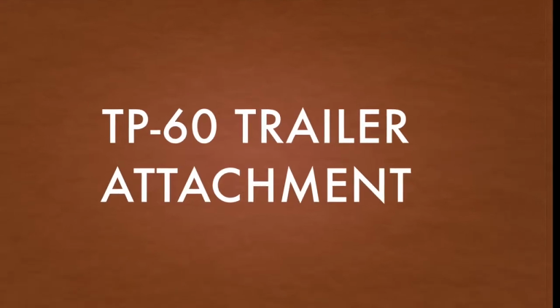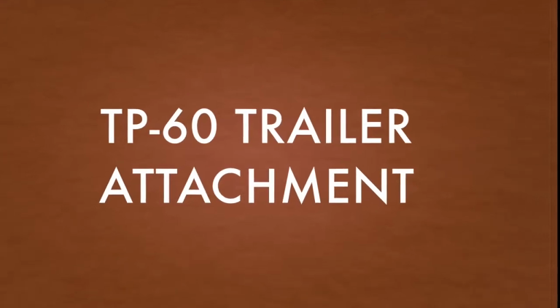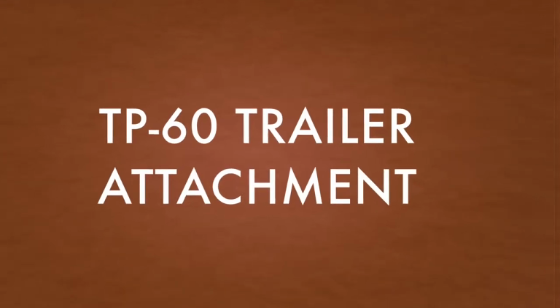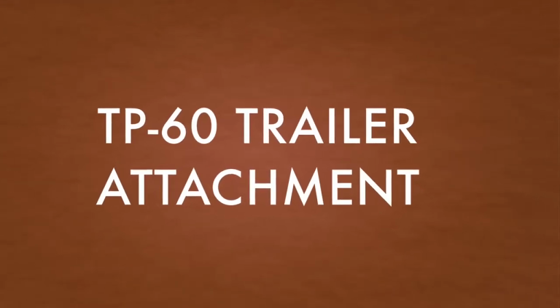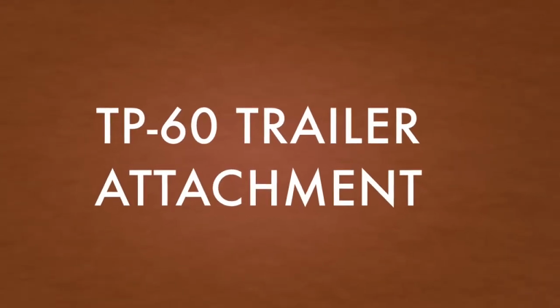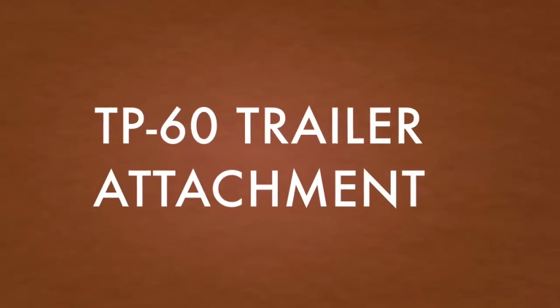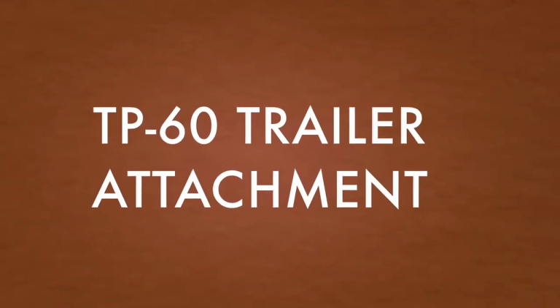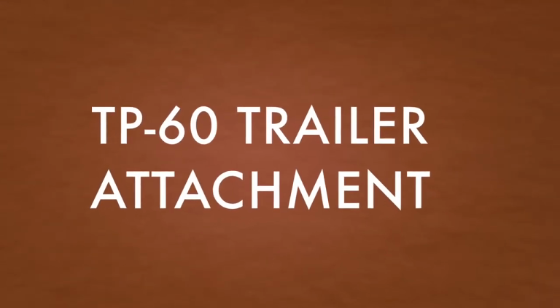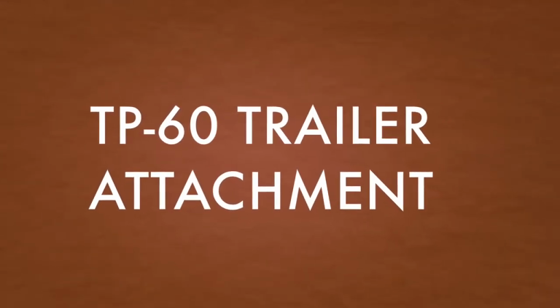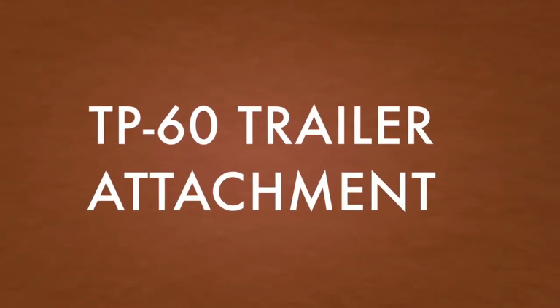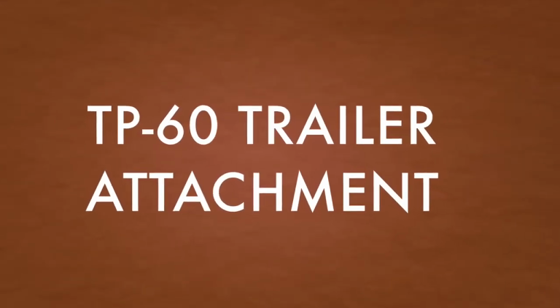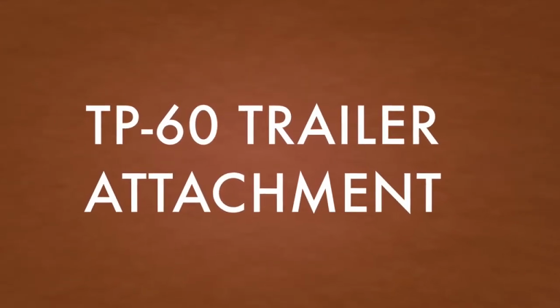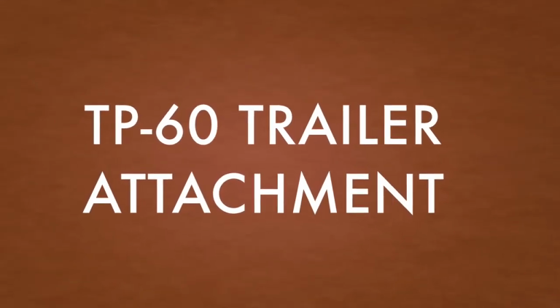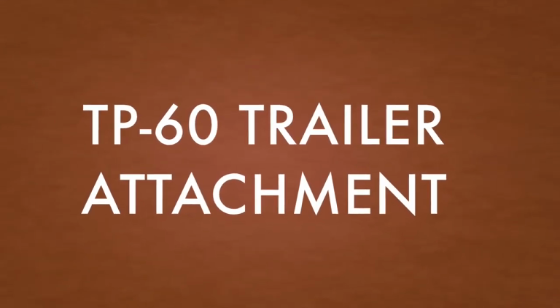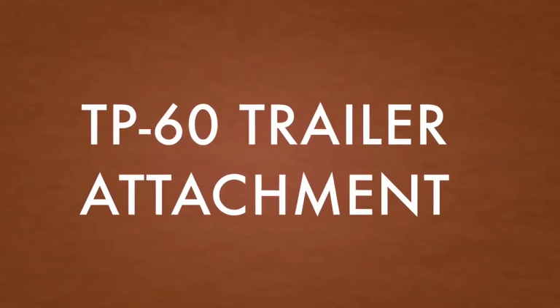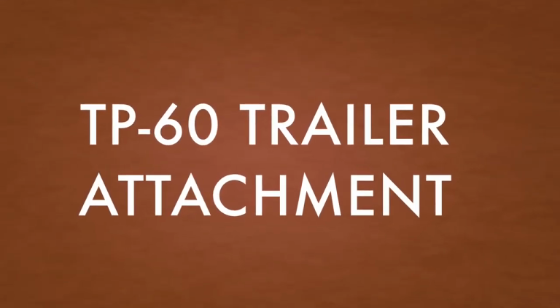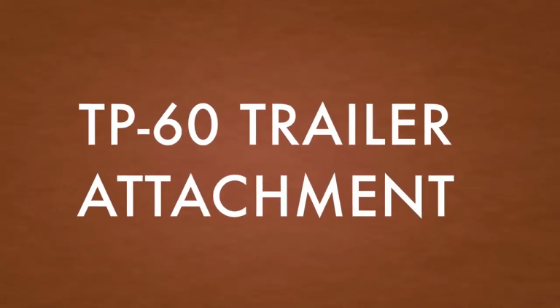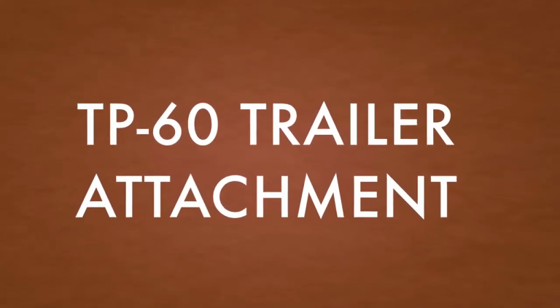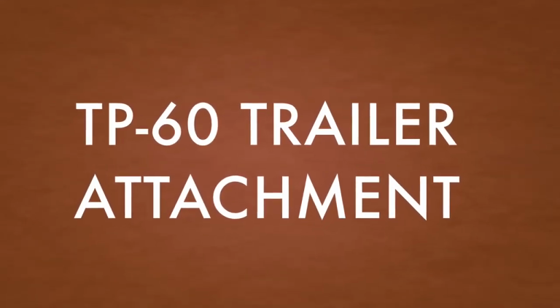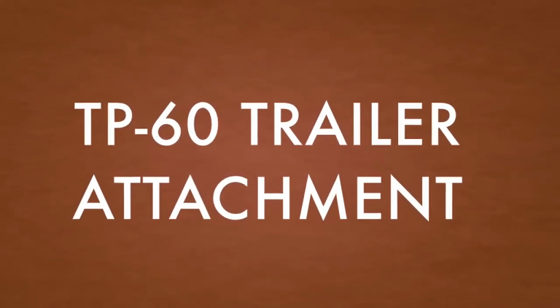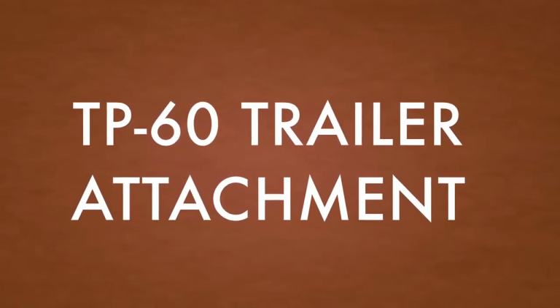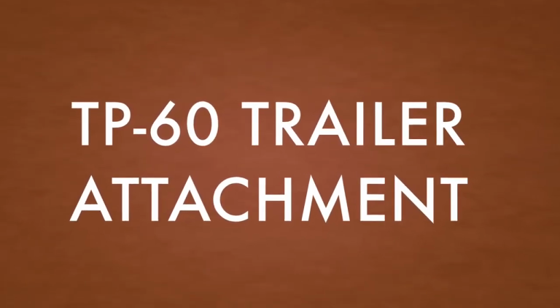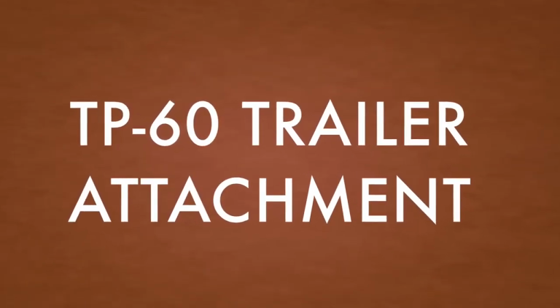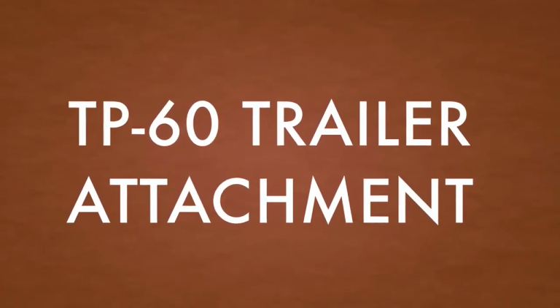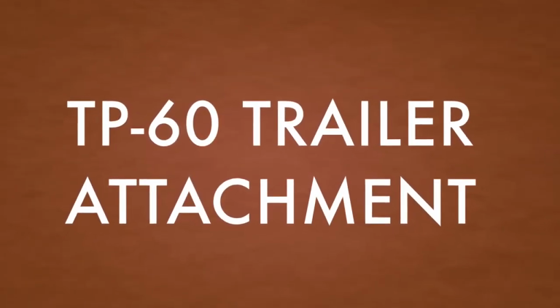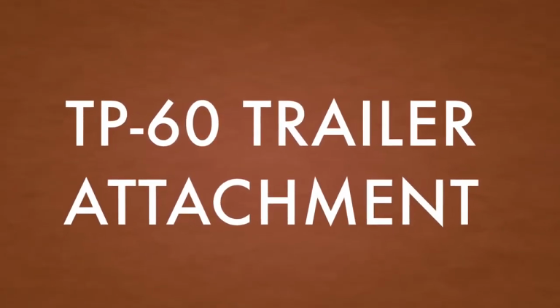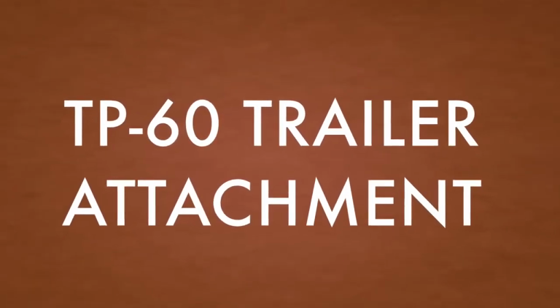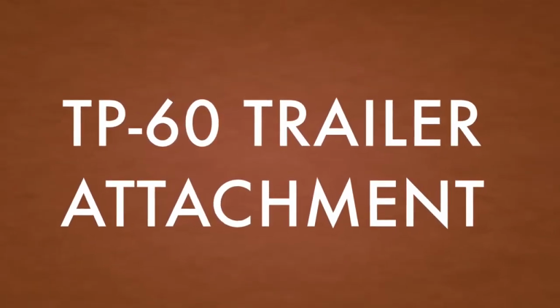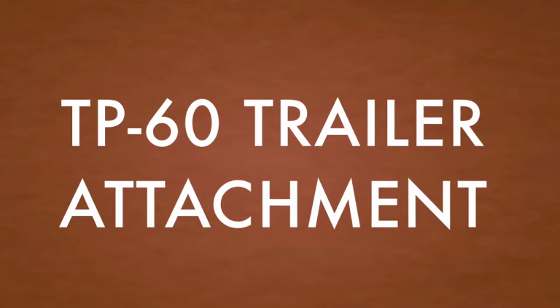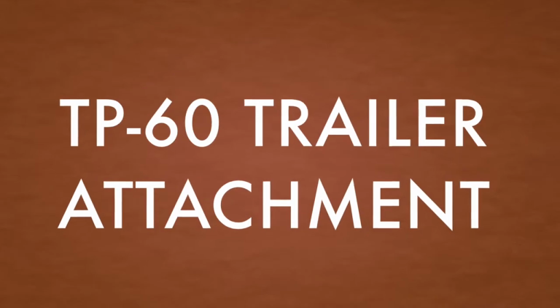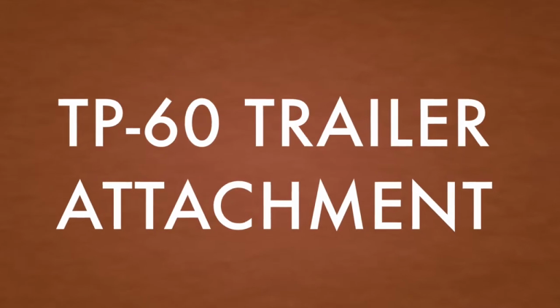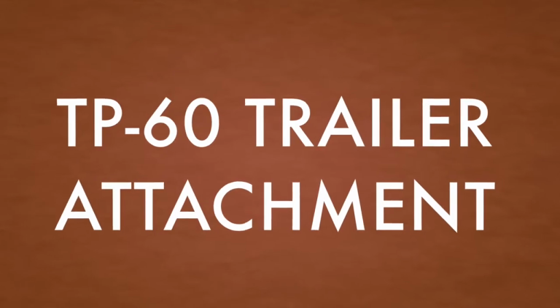This is a brief video on how to attach and detach a TP-60 from a package car.